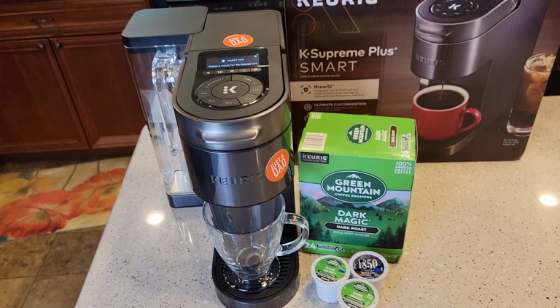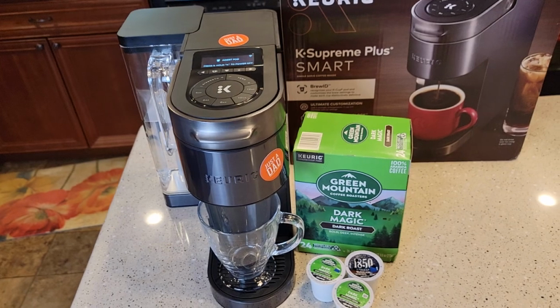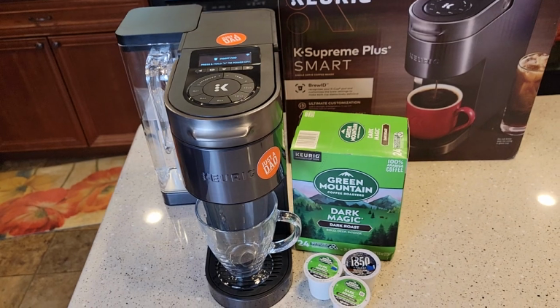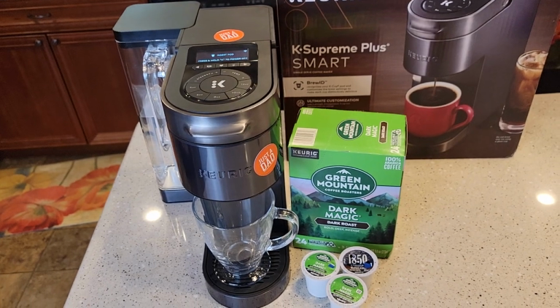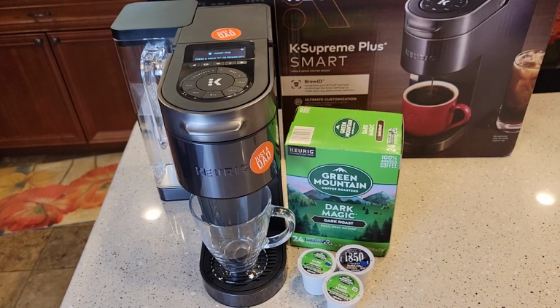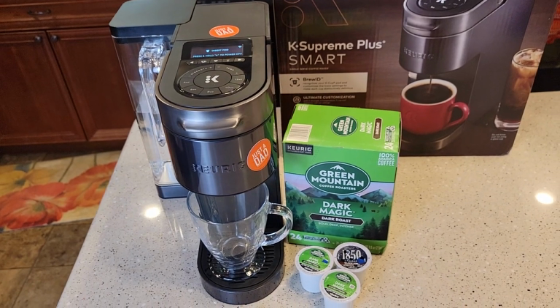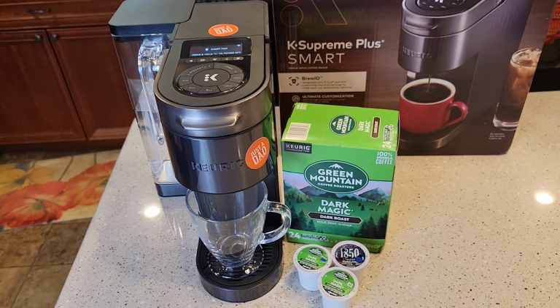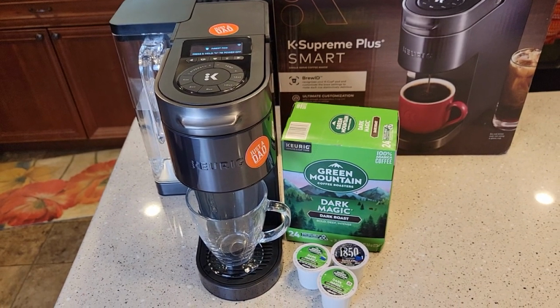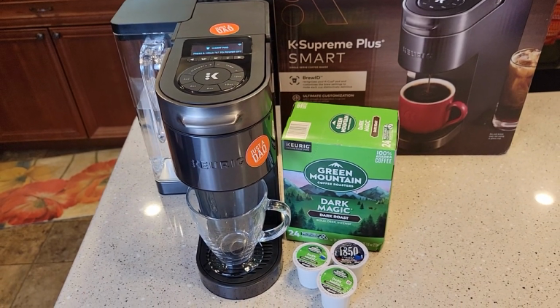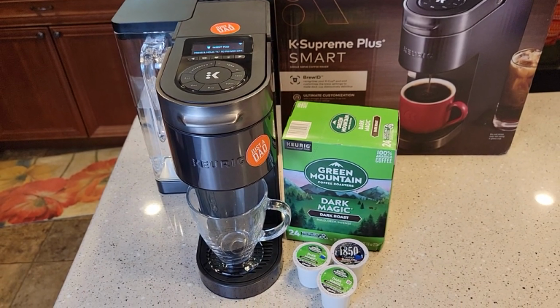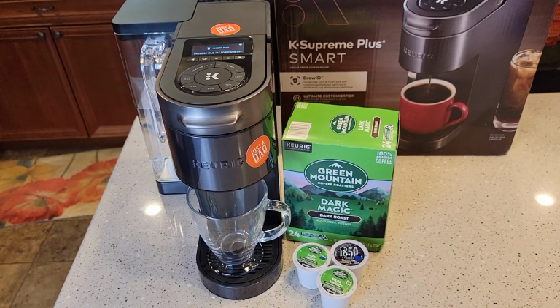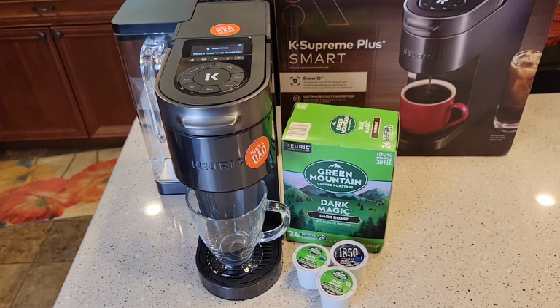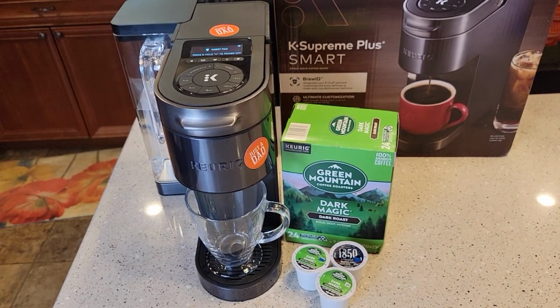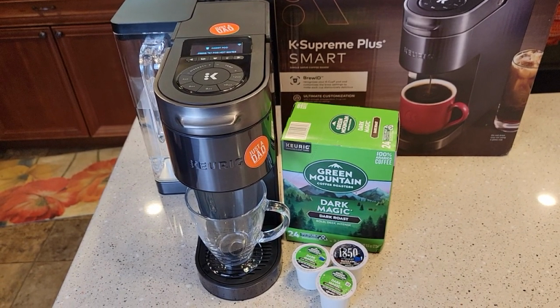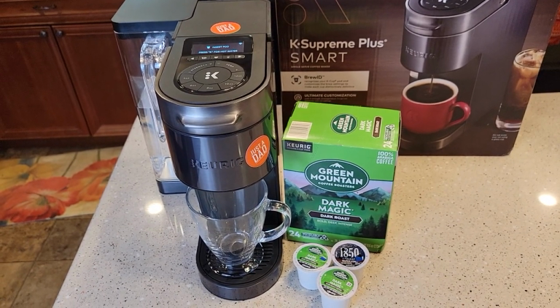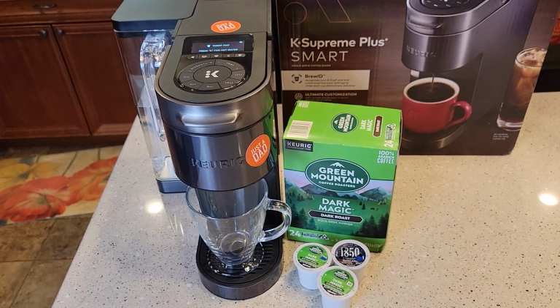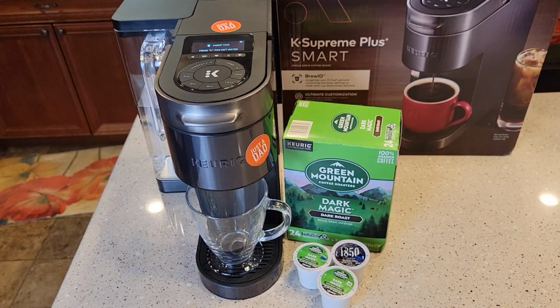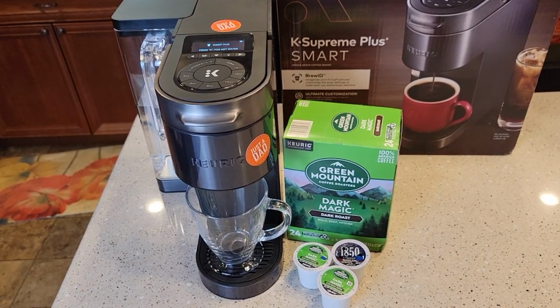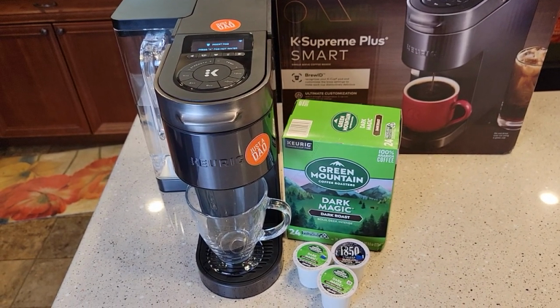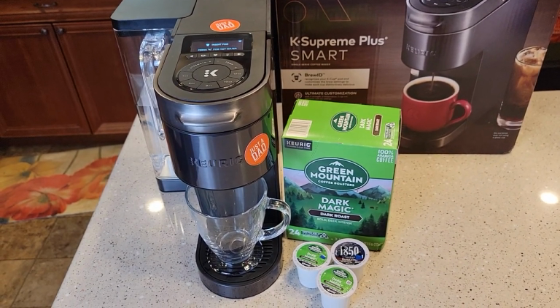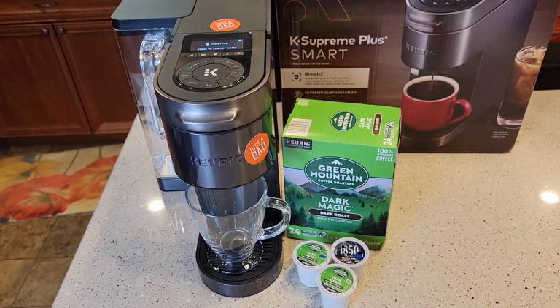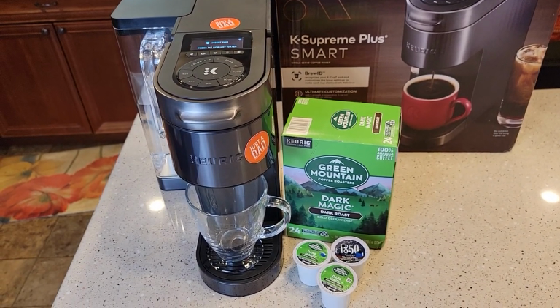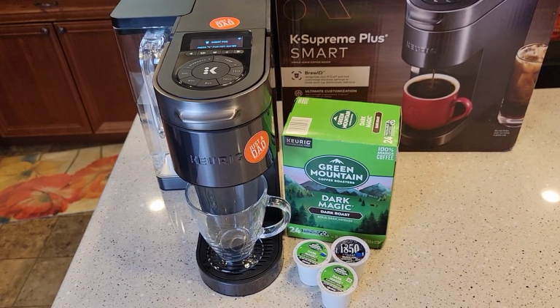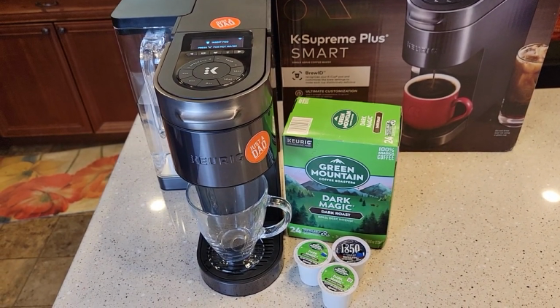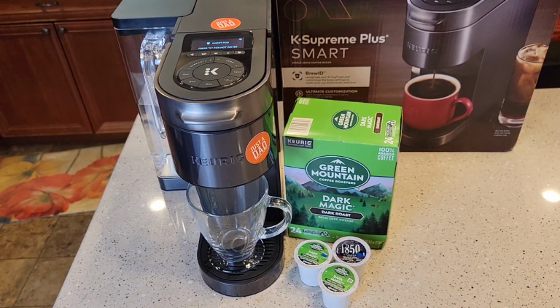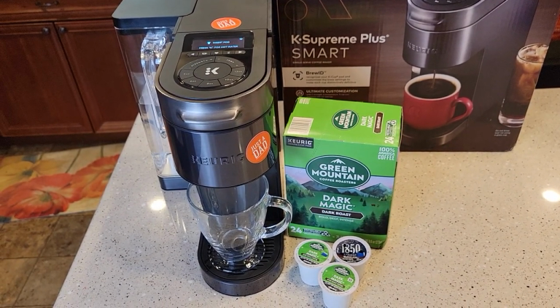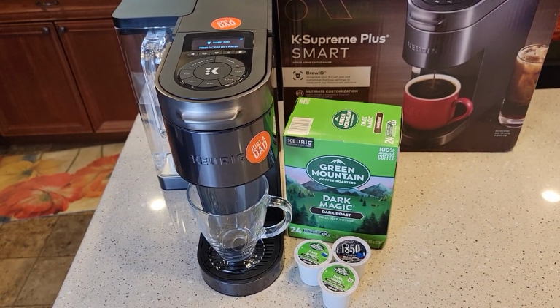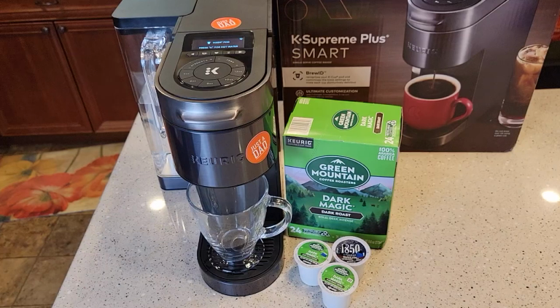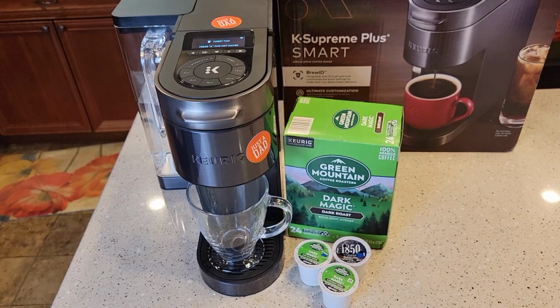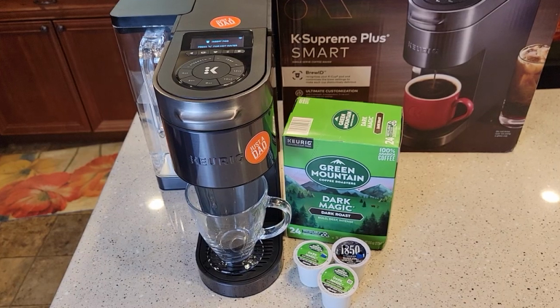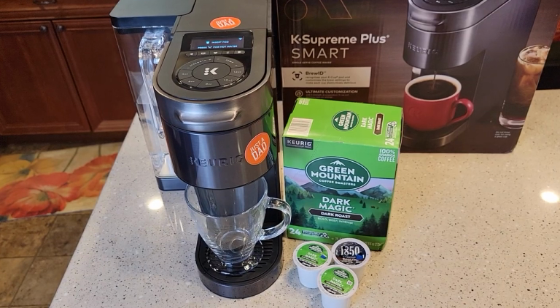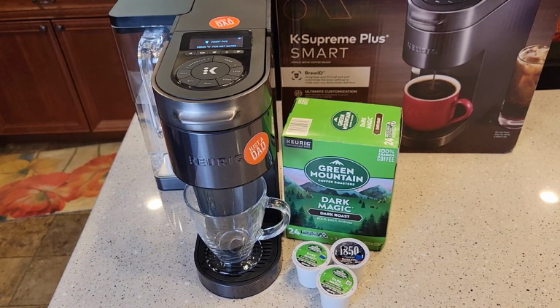Hello everyone, this is Just a Dad. Today we're going to talk about the K Supreme Plus Smart Coffee Maker made by Keurig.